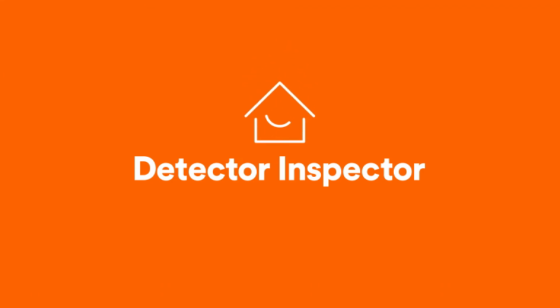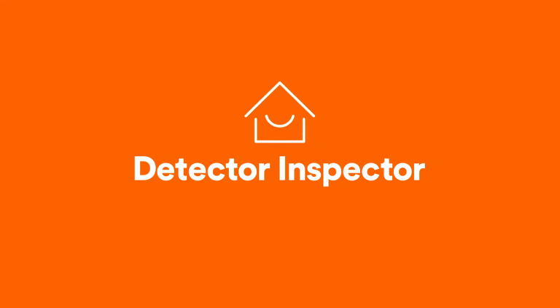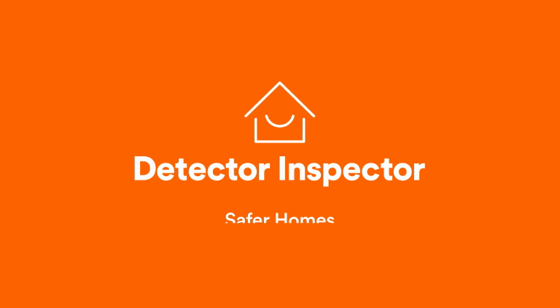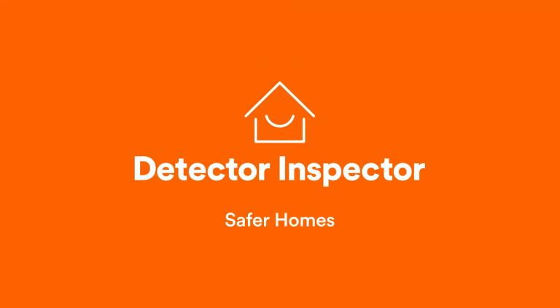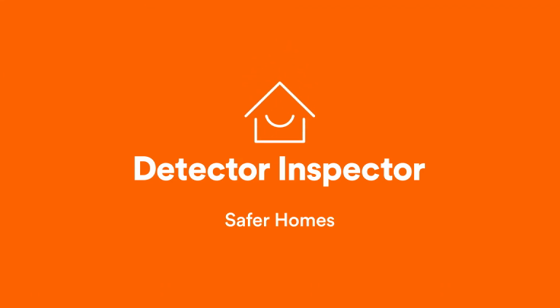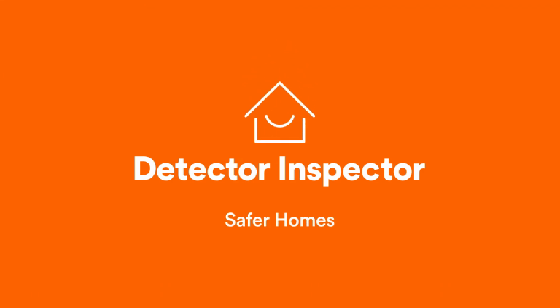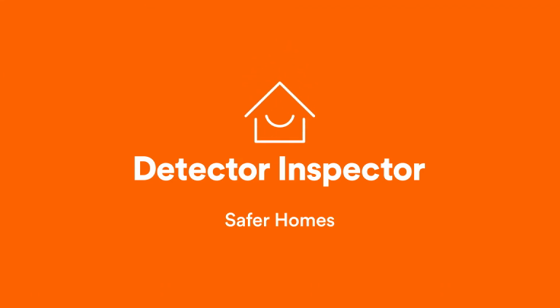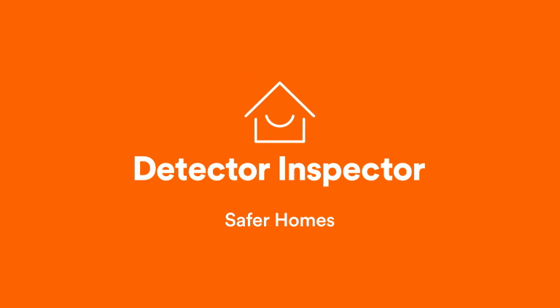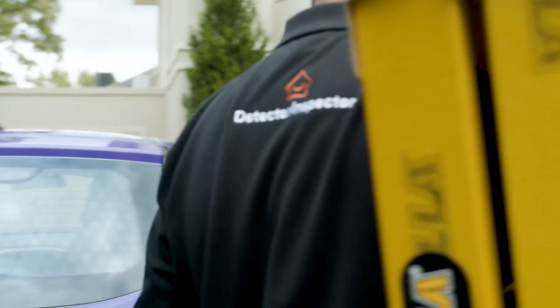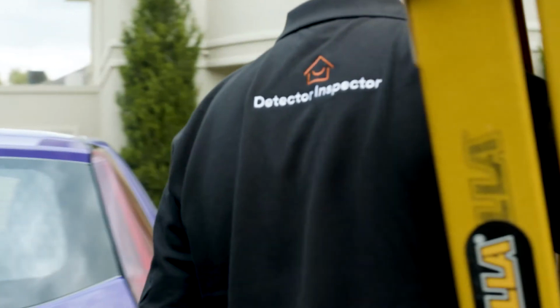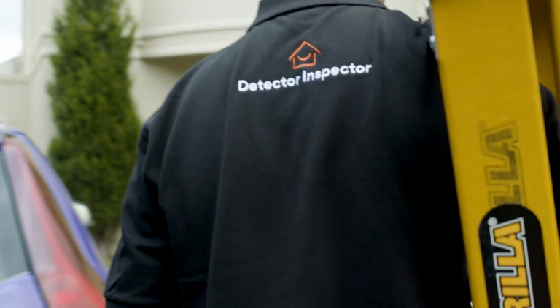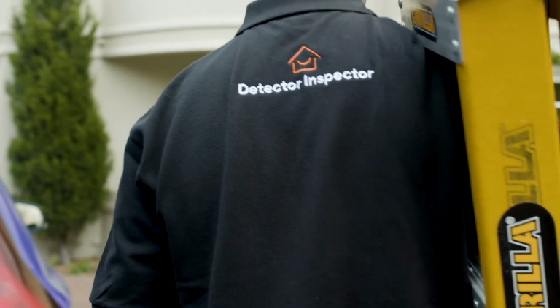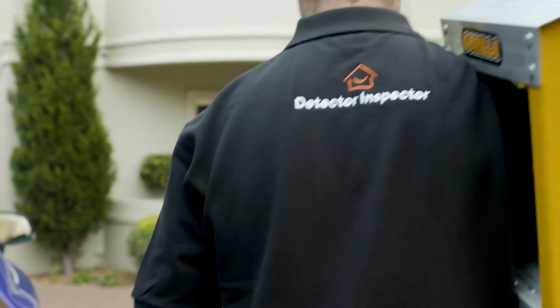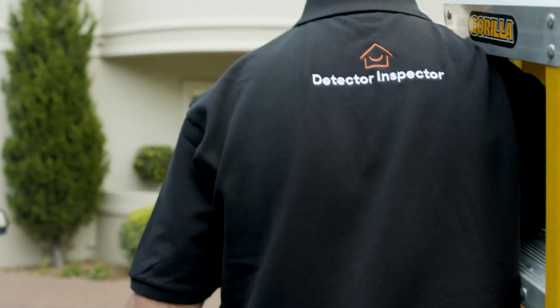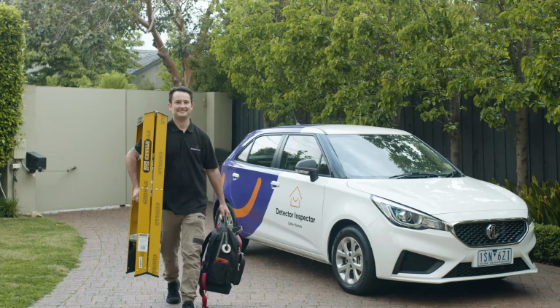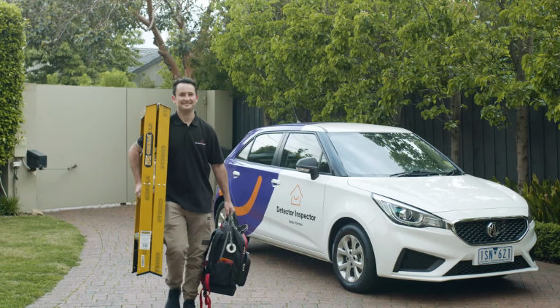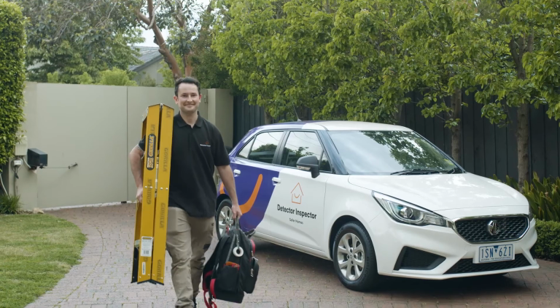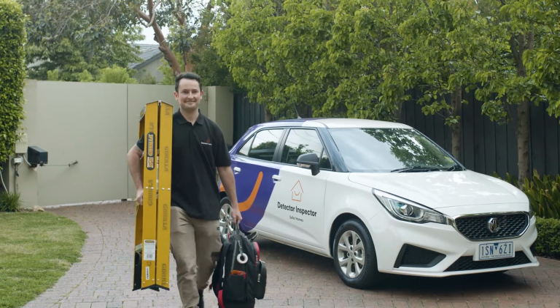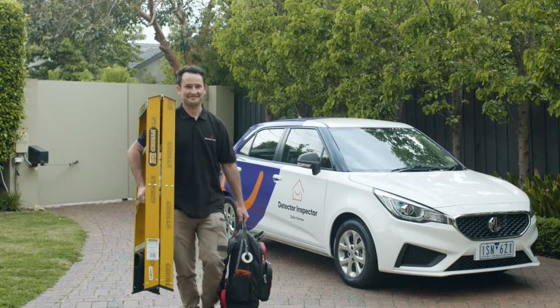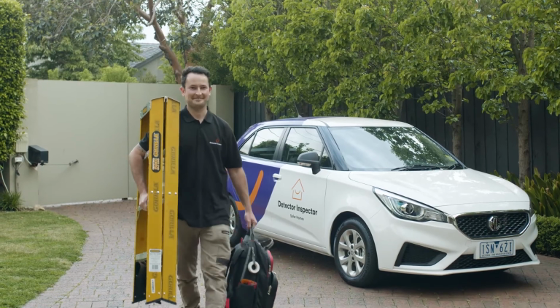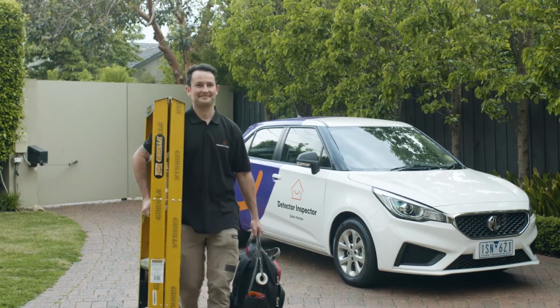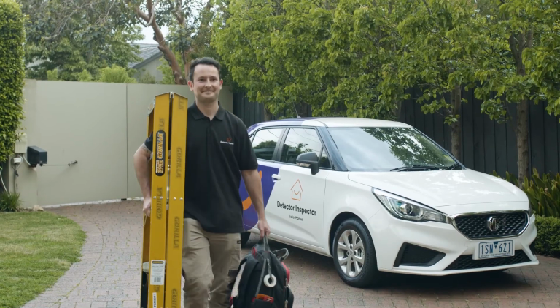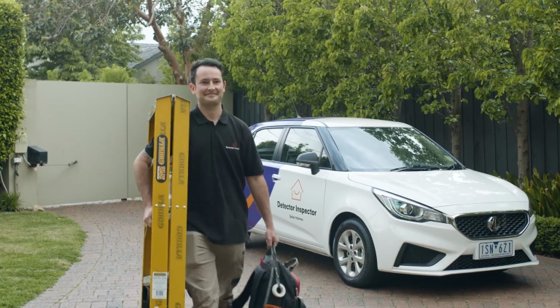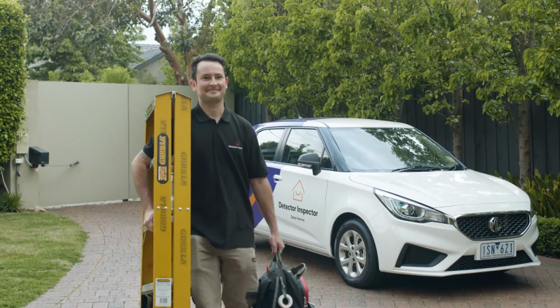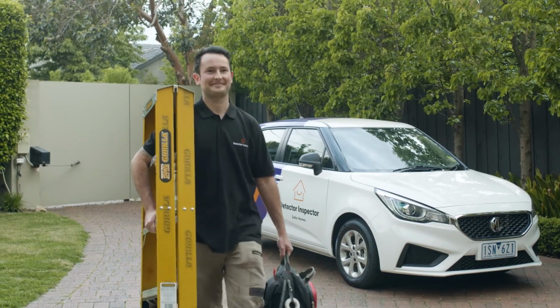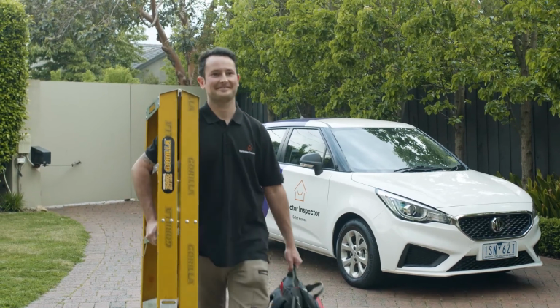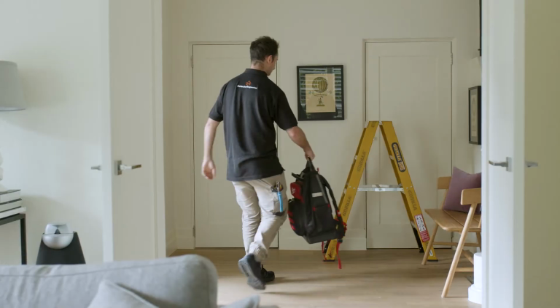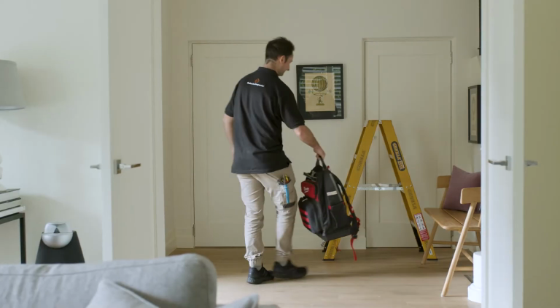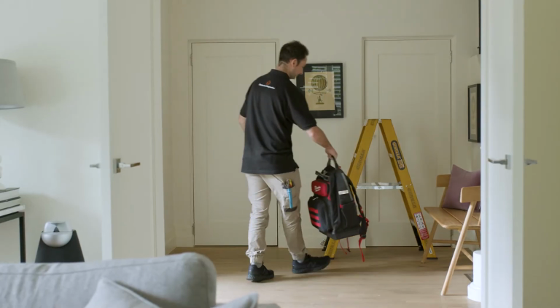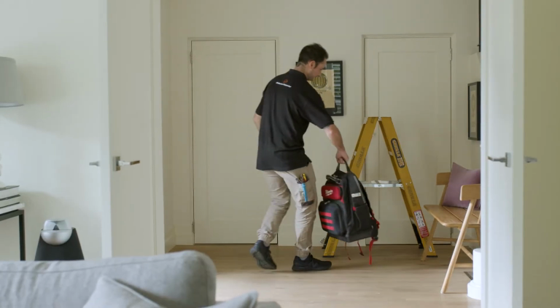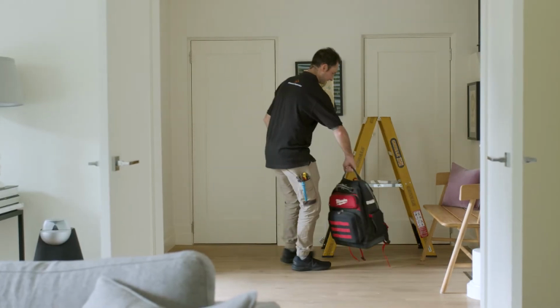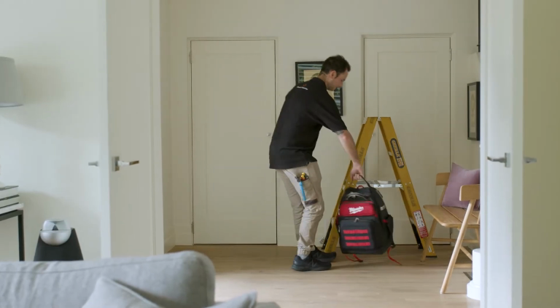At Detector Inspector, we work with real estate agents to make homes safer for tenants, and compliance simpler for landlords.